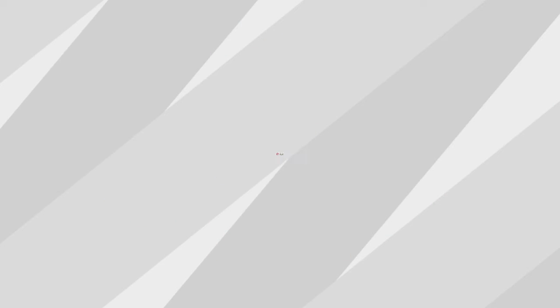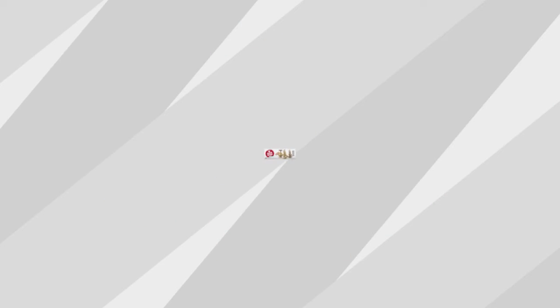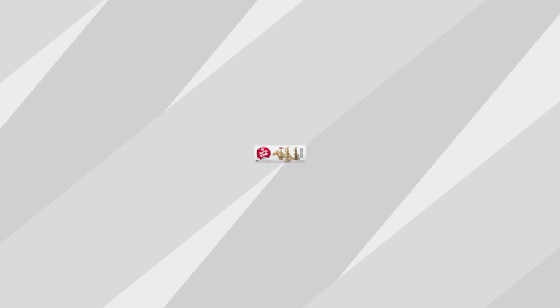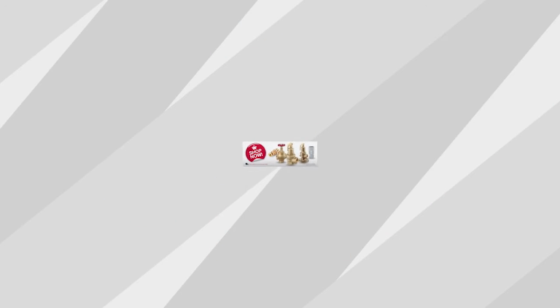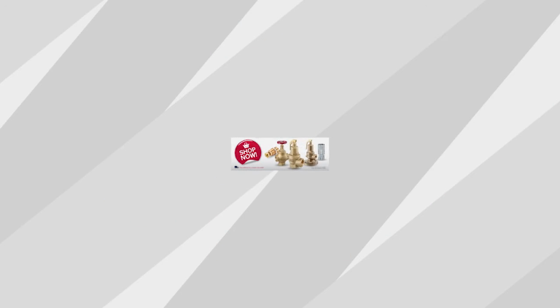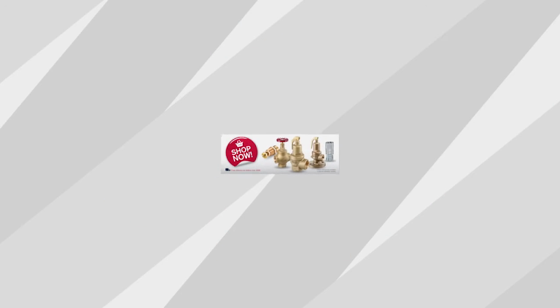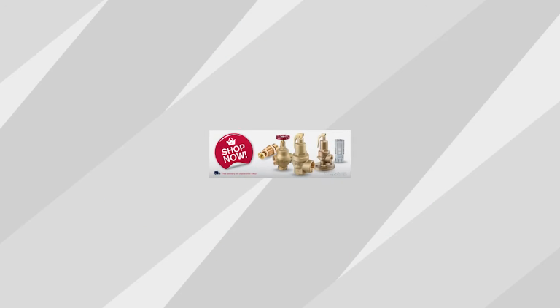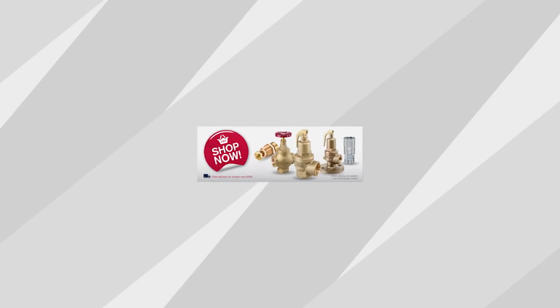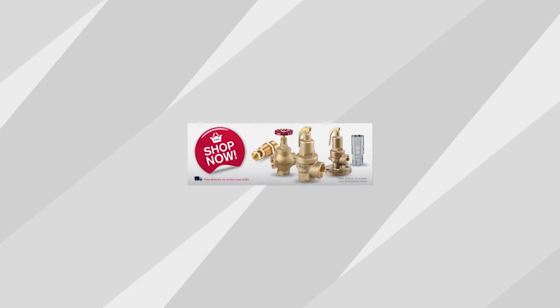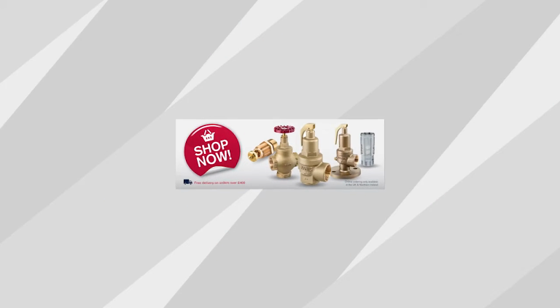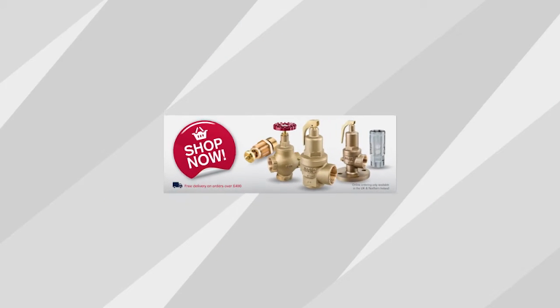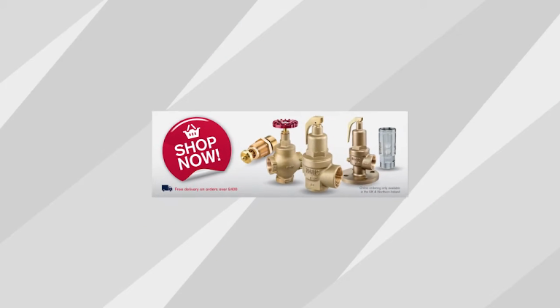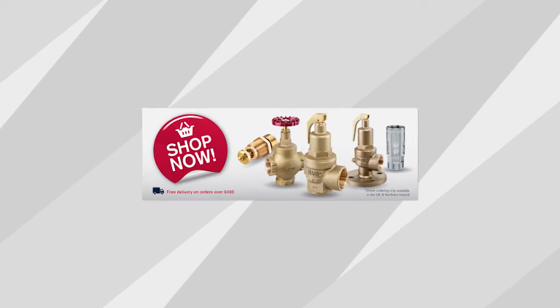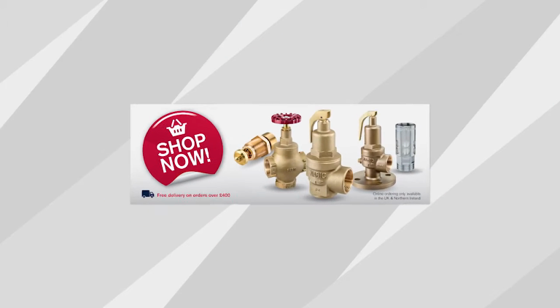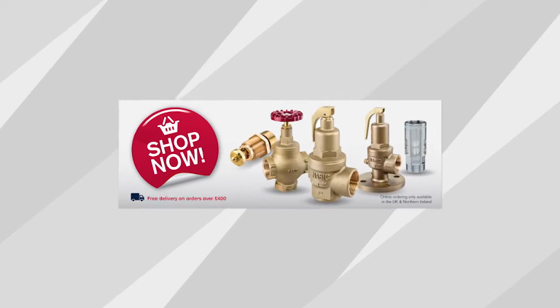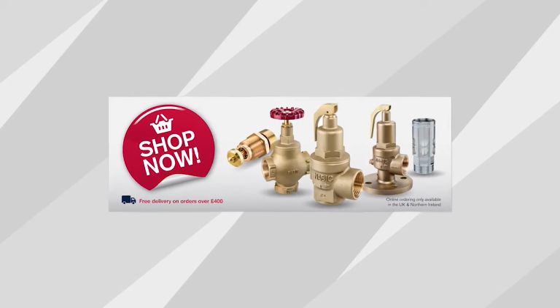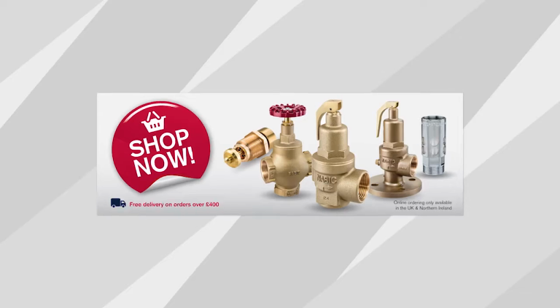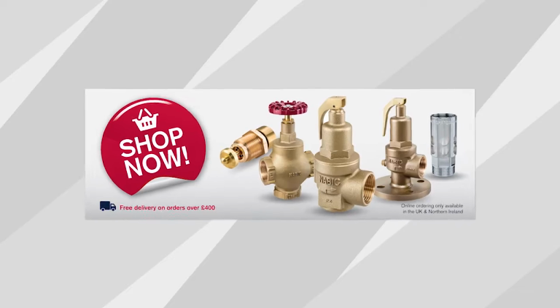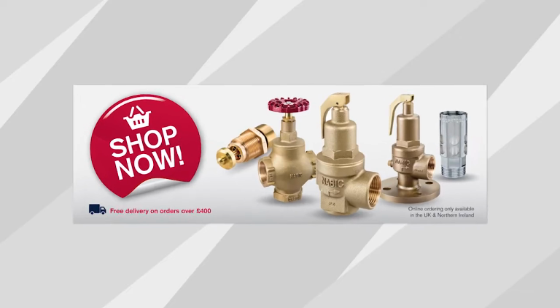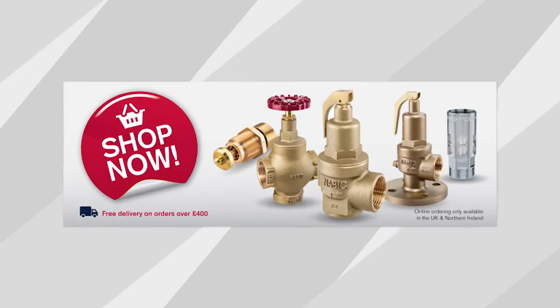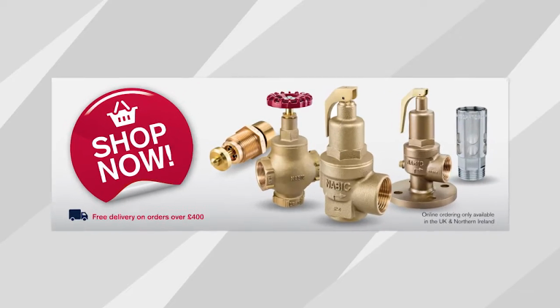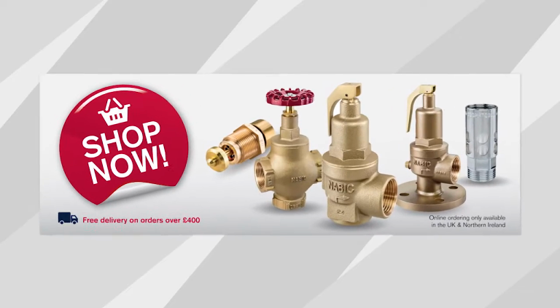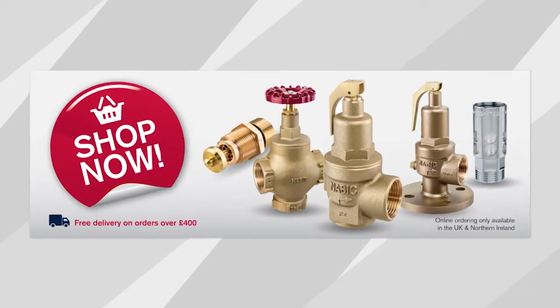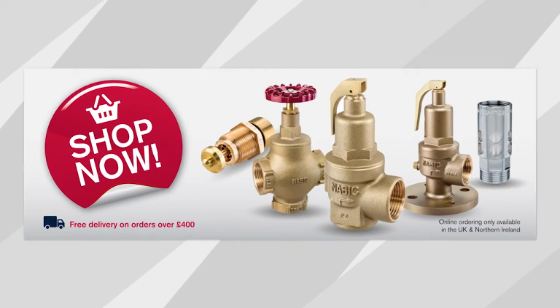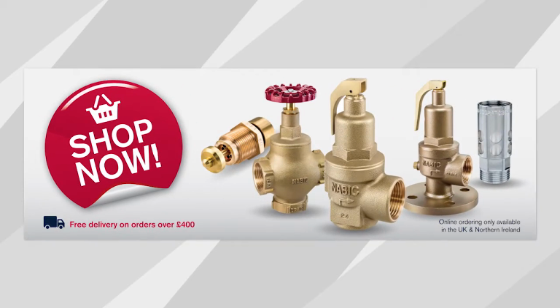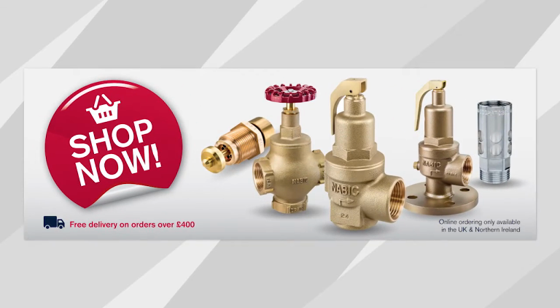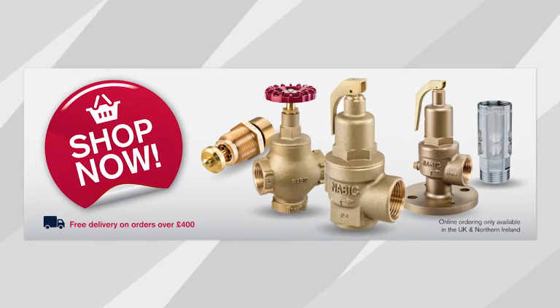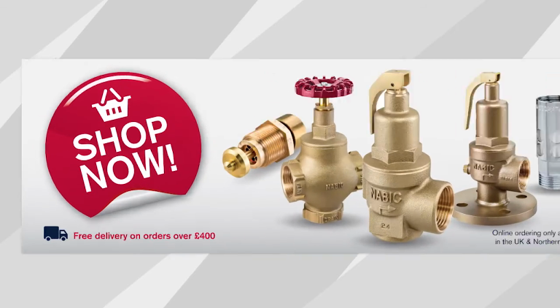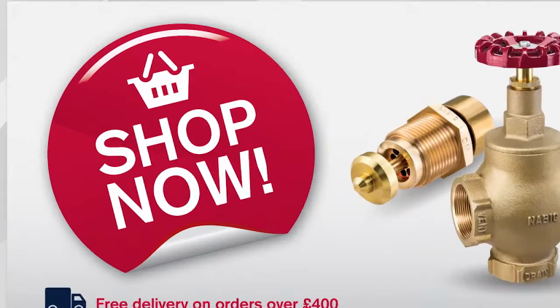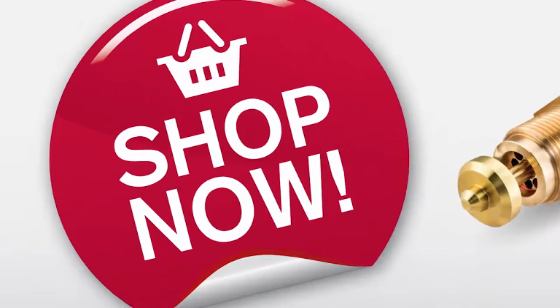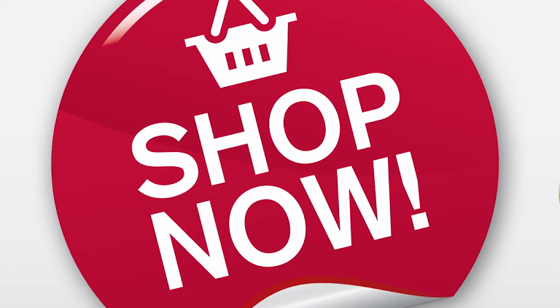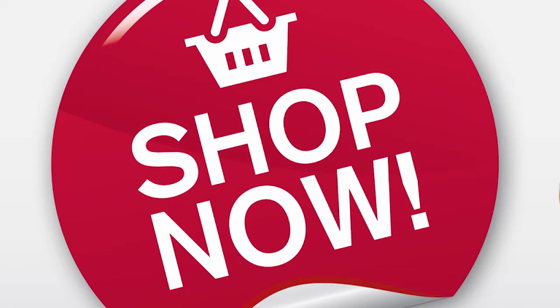And now, for the first time, NABIC valves are available to purchase online direct from us, the manufacturer.